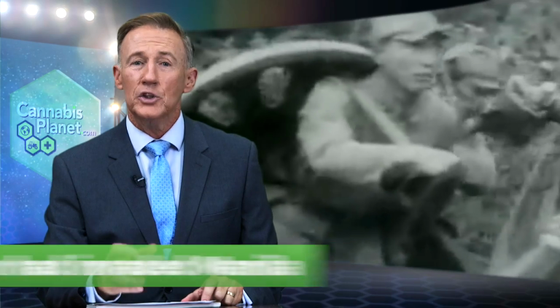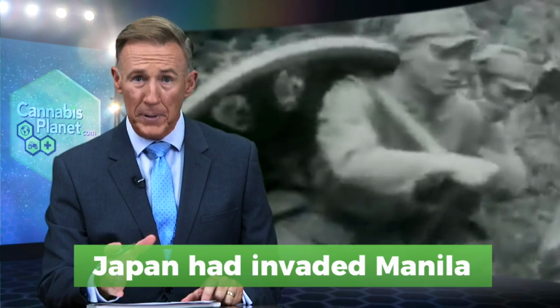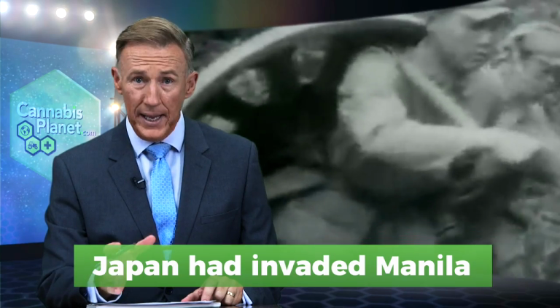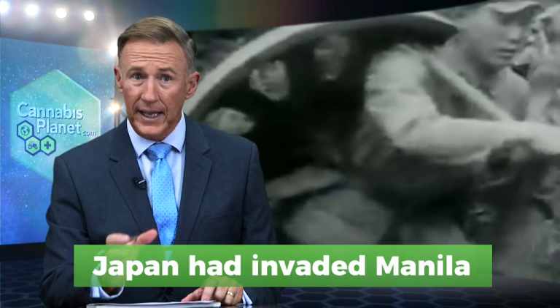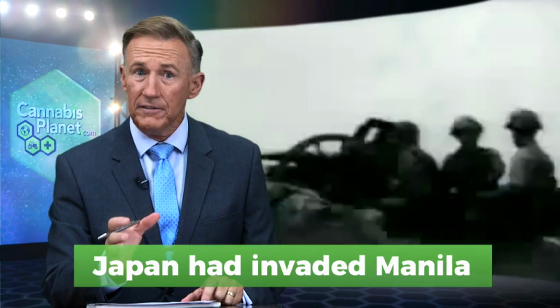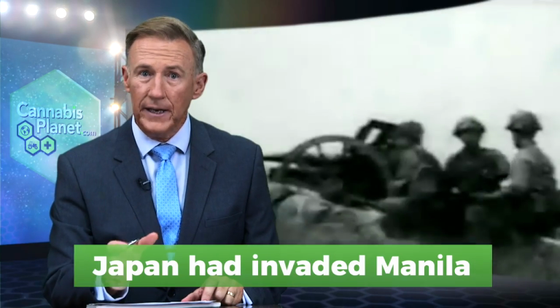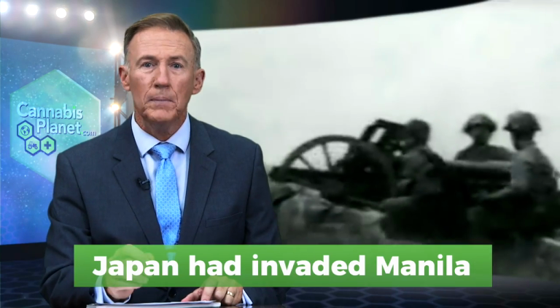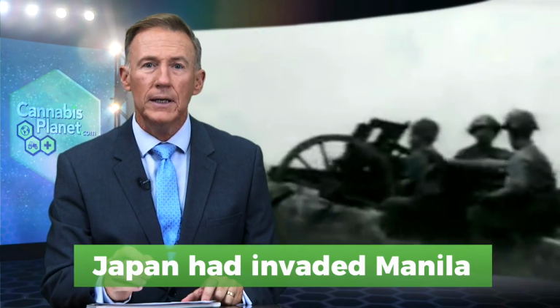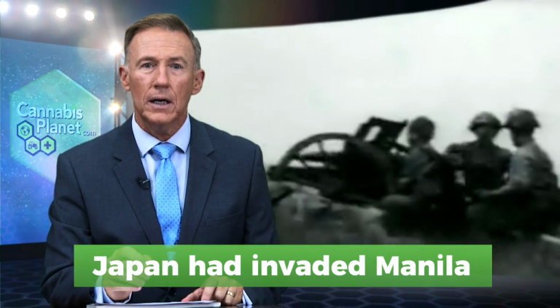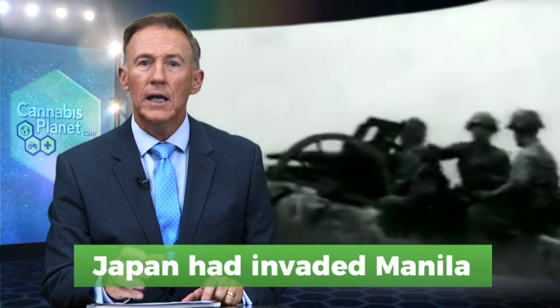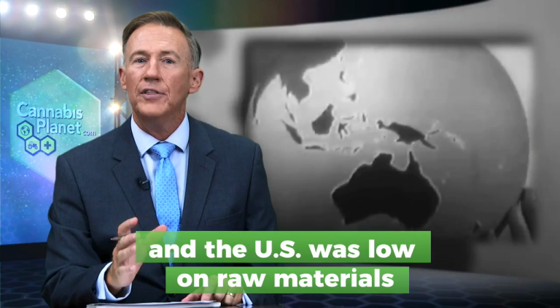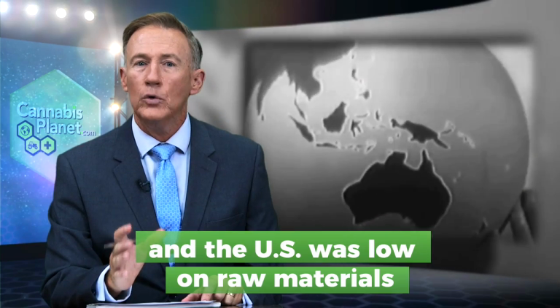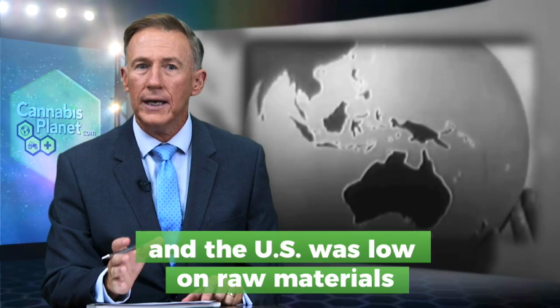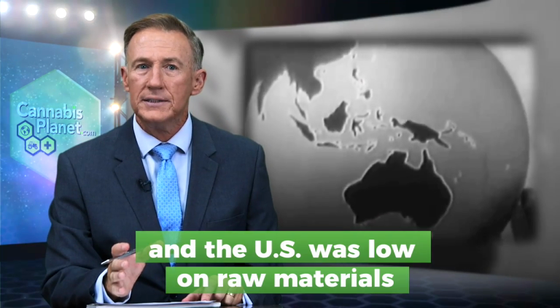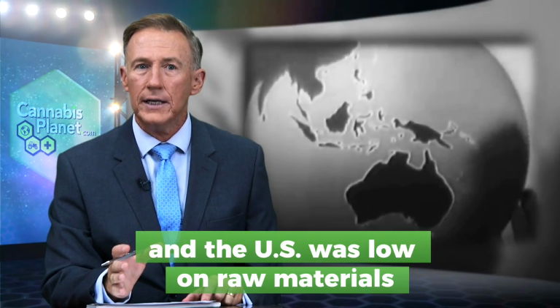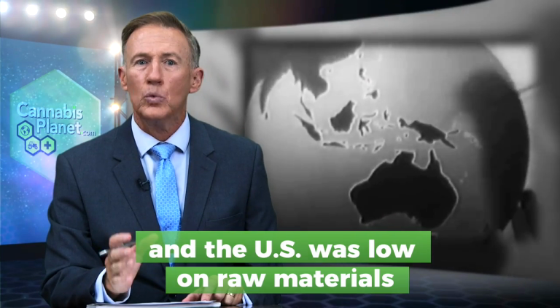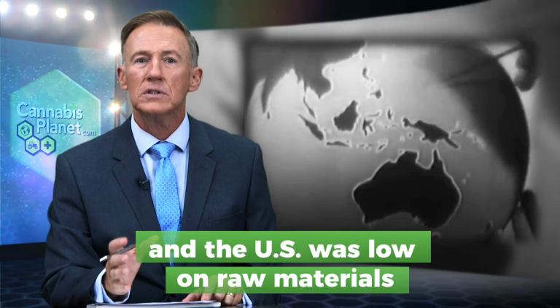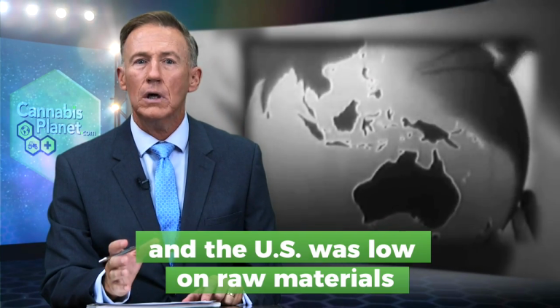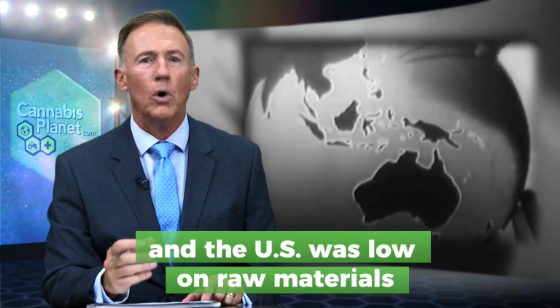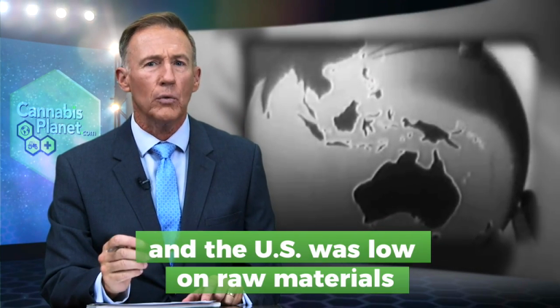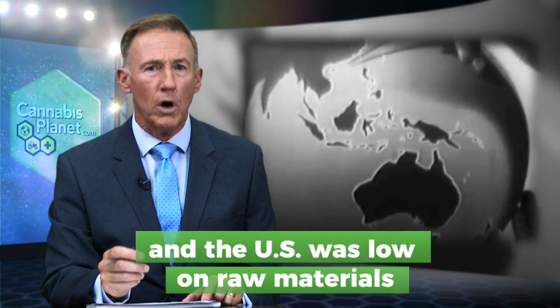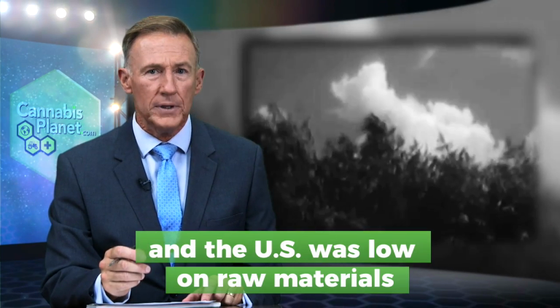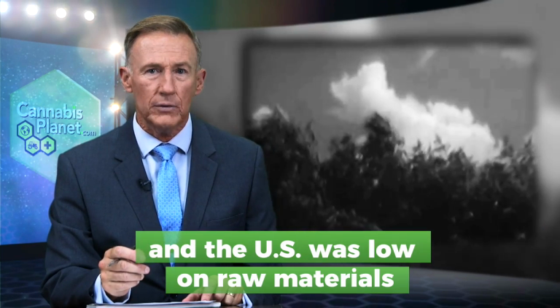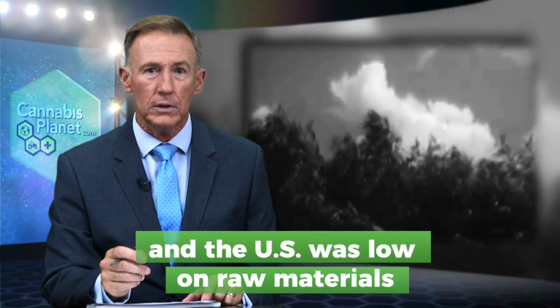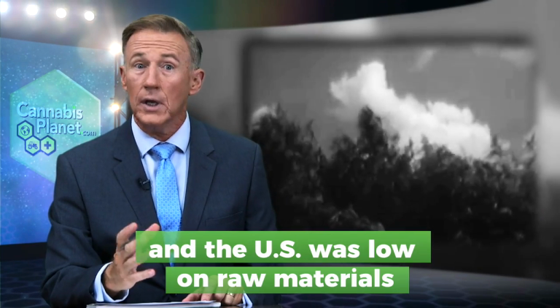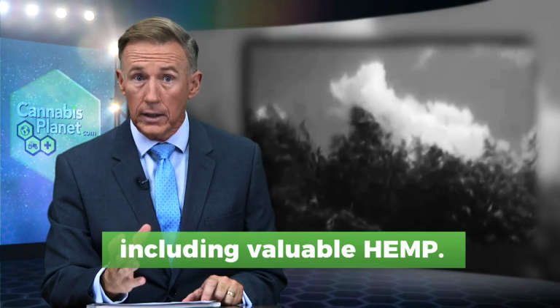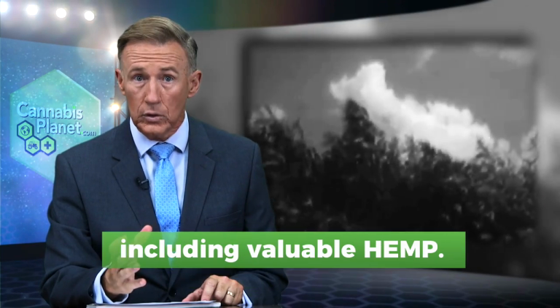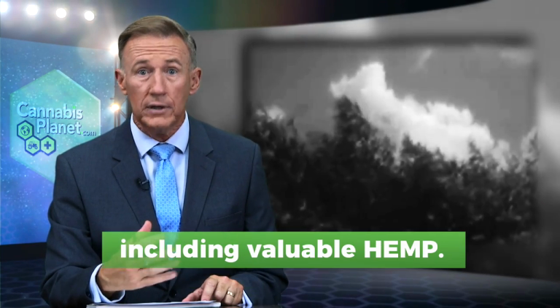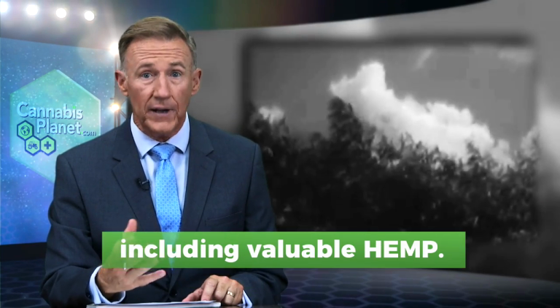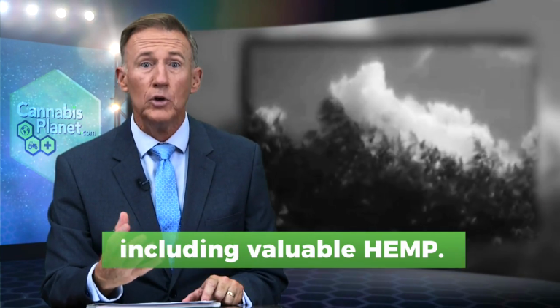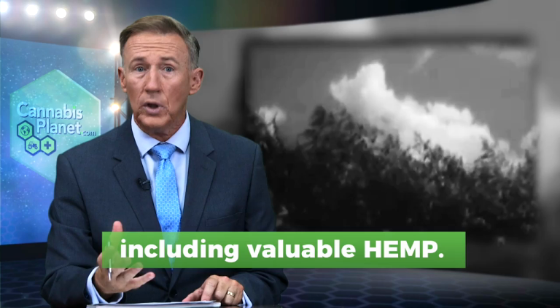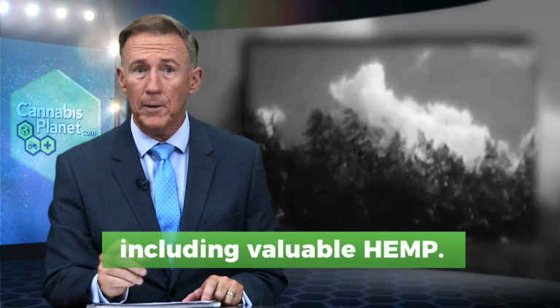Japan had invaded Manila, and the United States was low on raw materials, including valuable hemp.